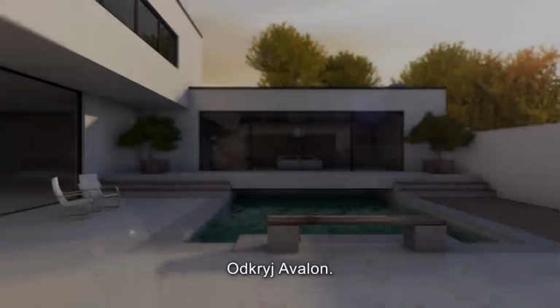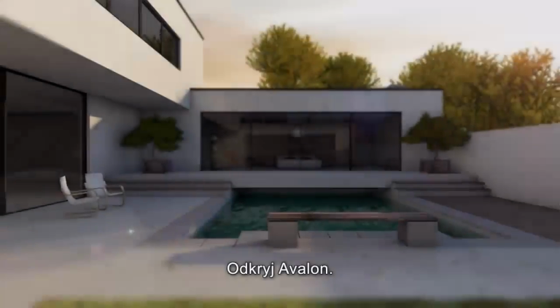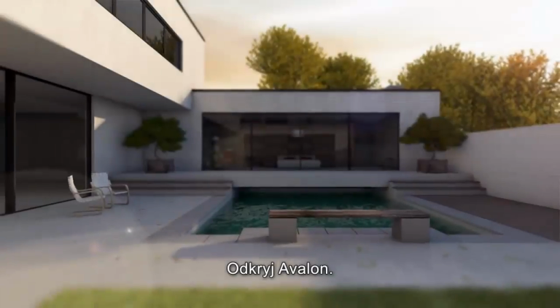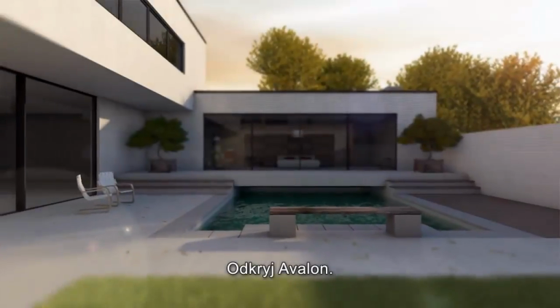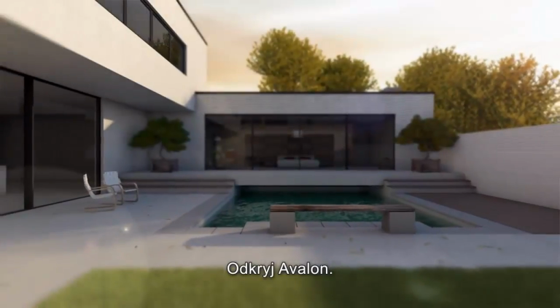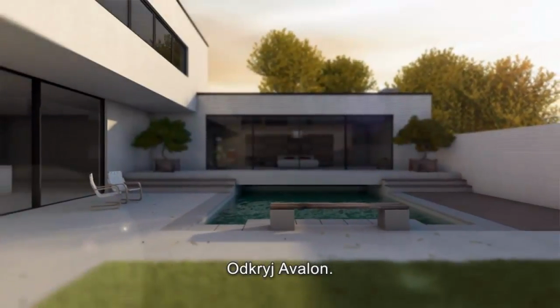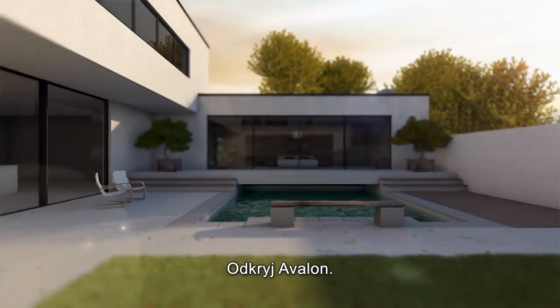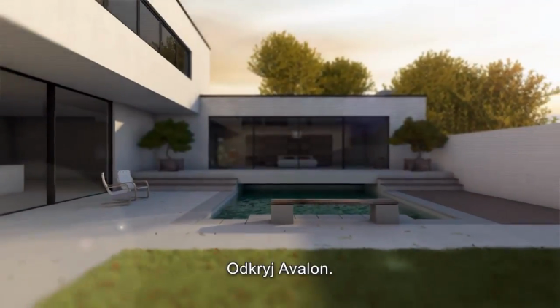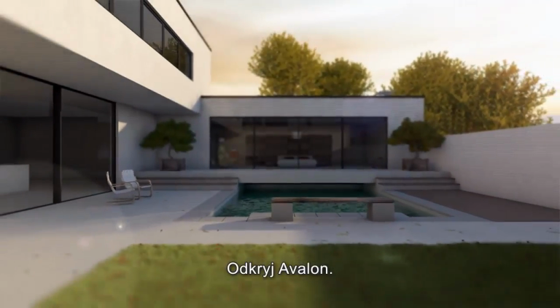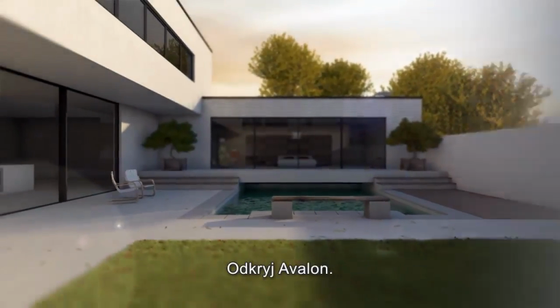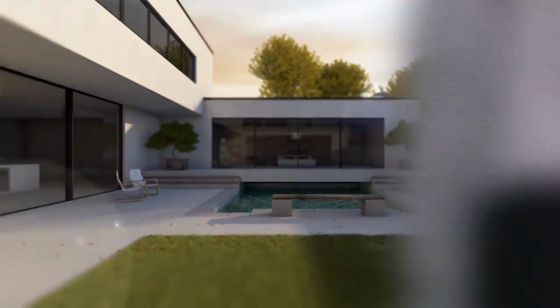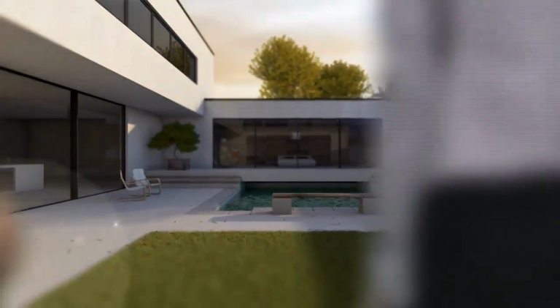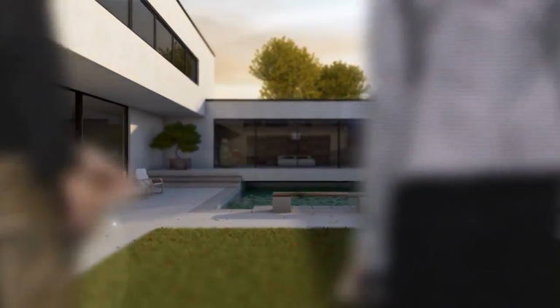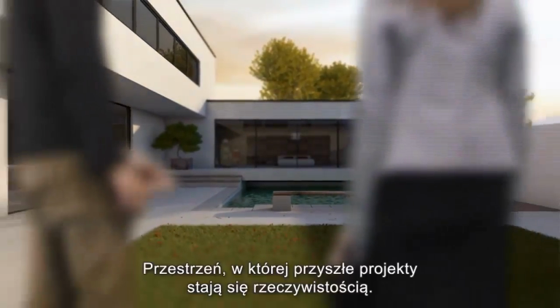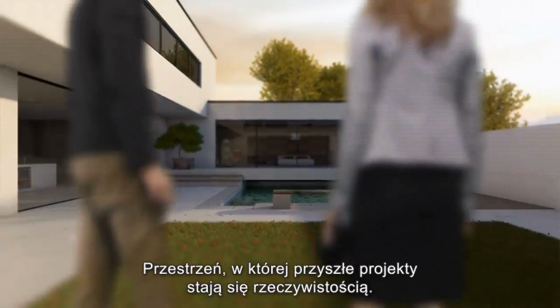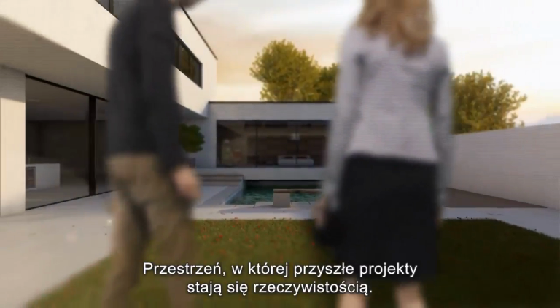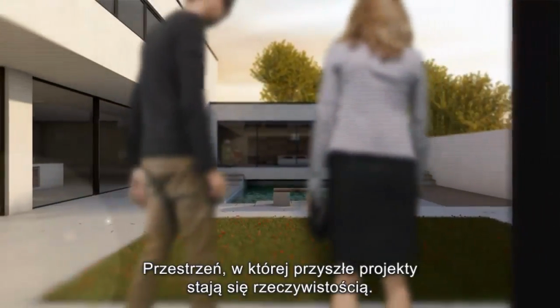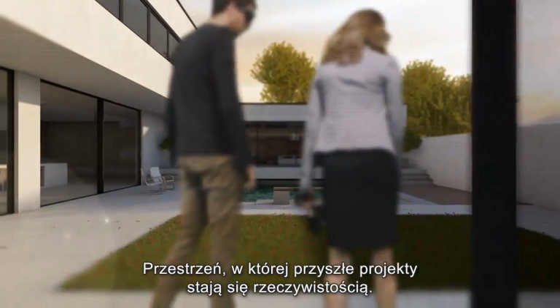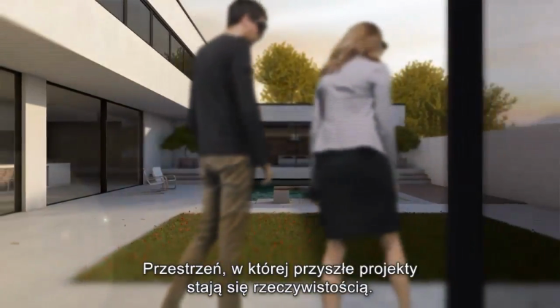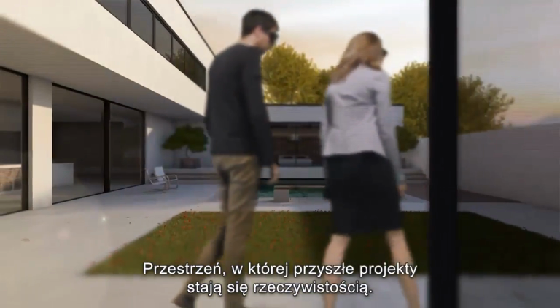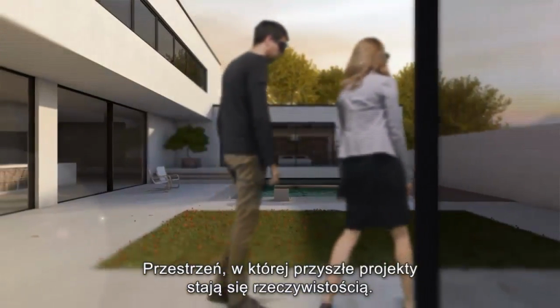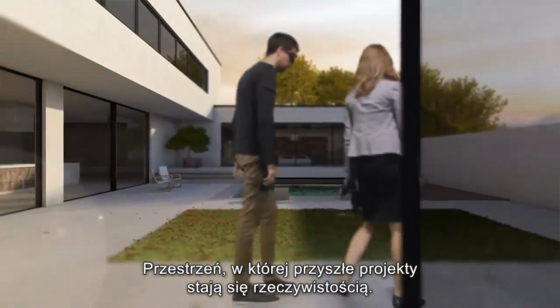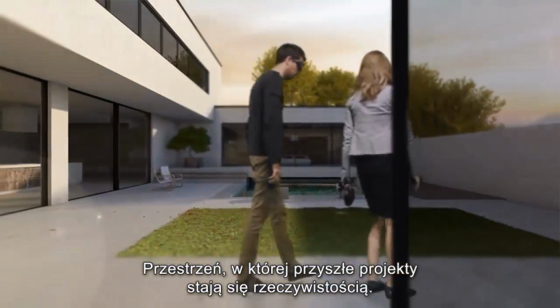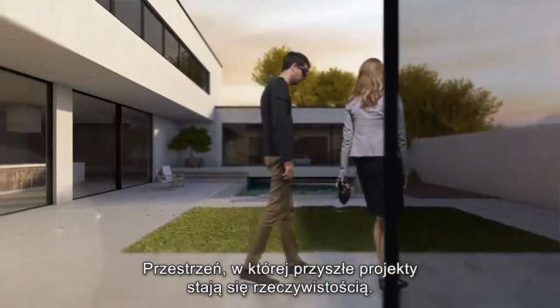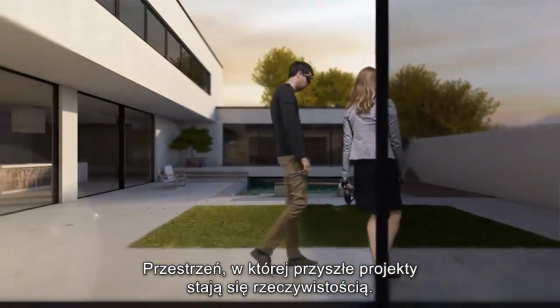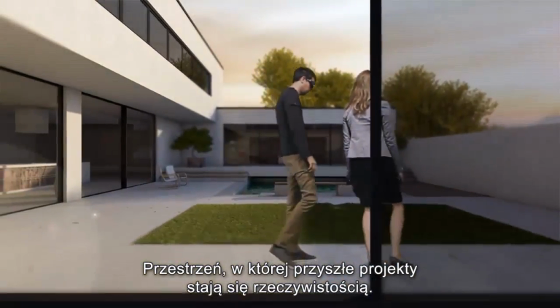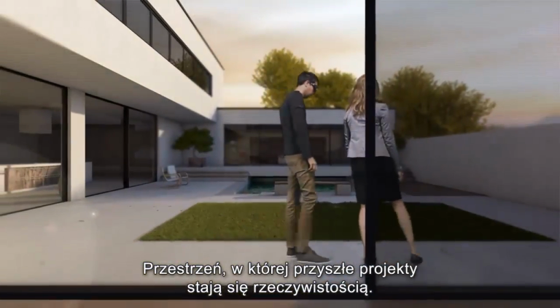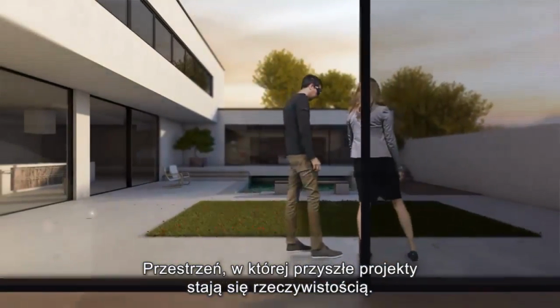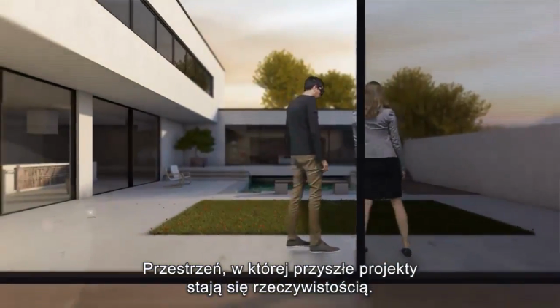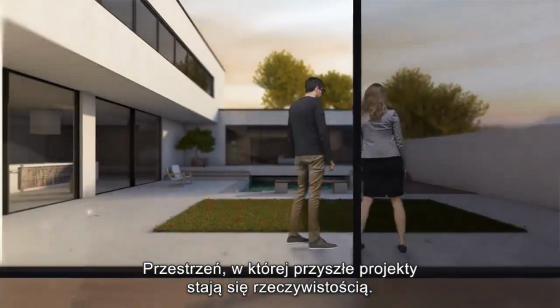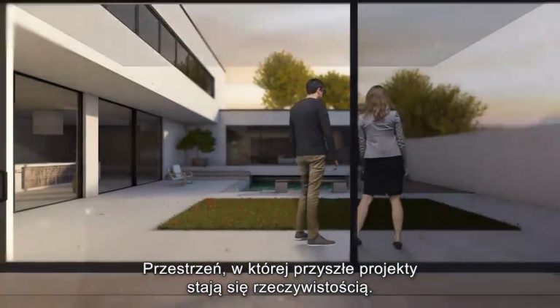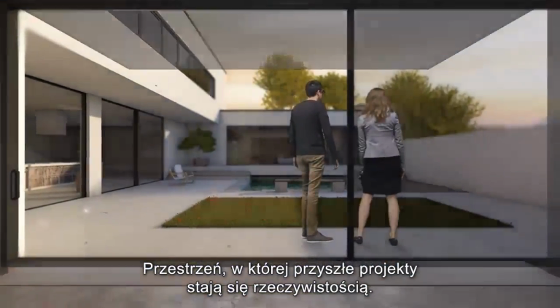Discover Avalon. The space where future projects become a reality.